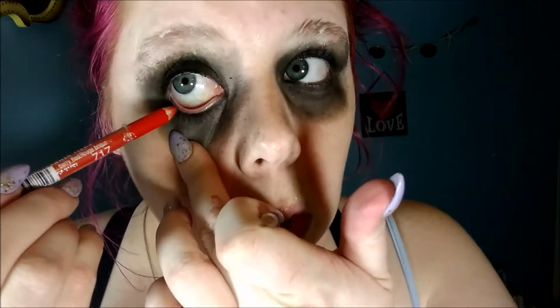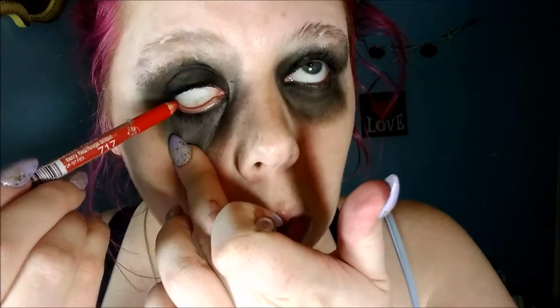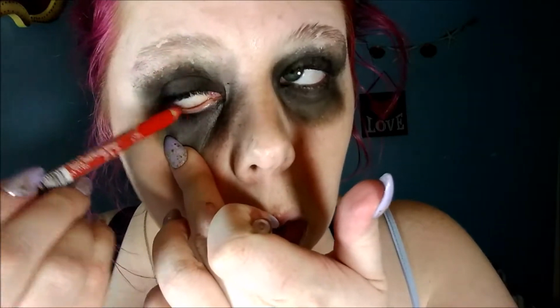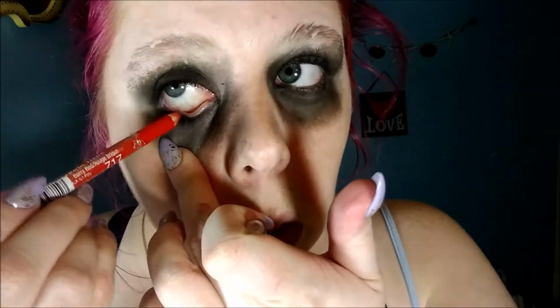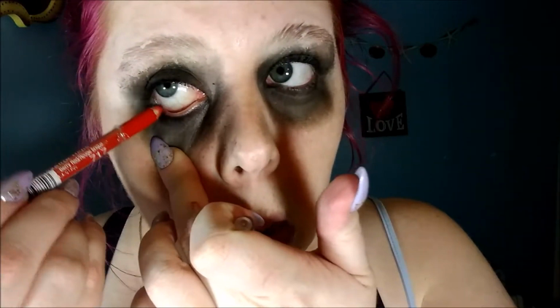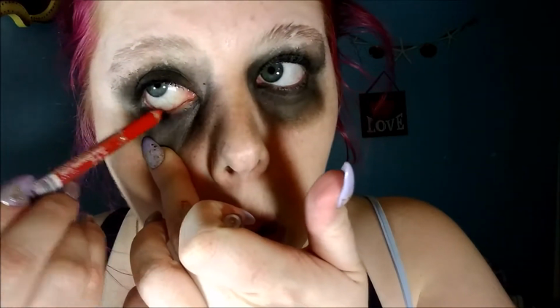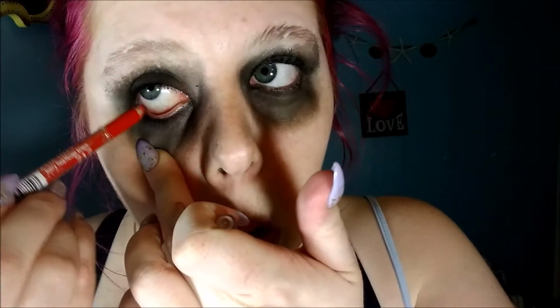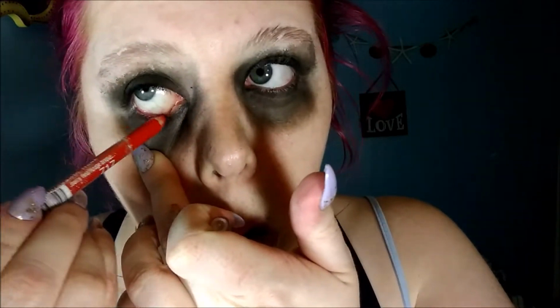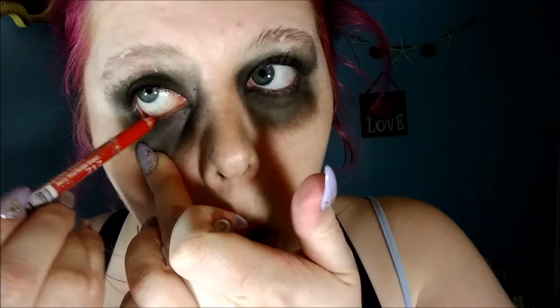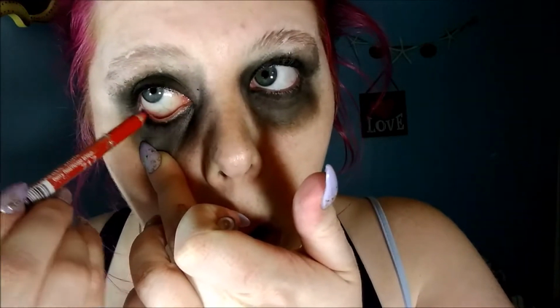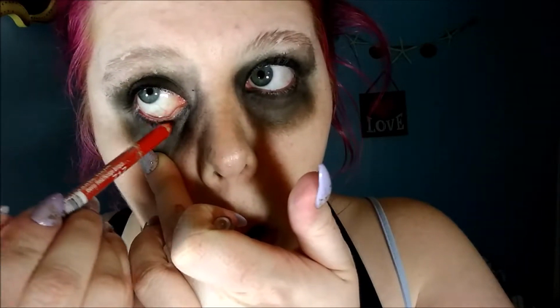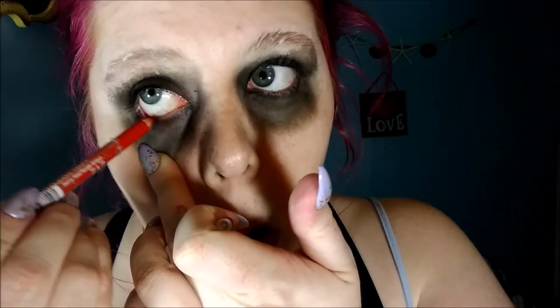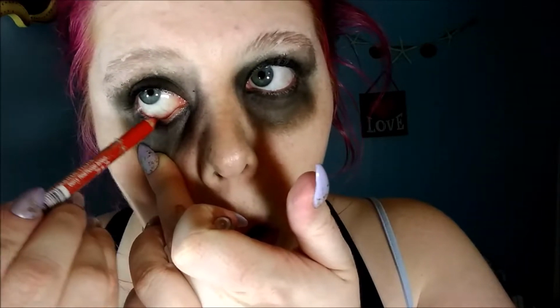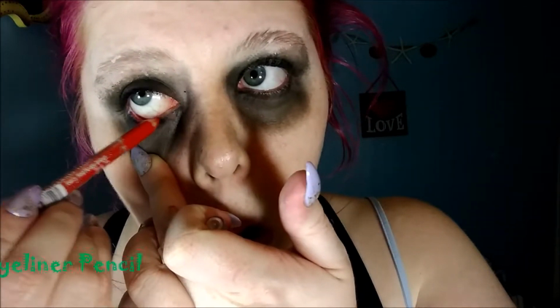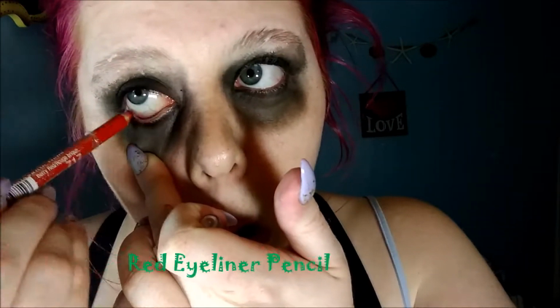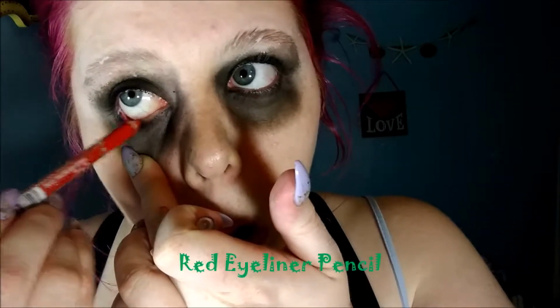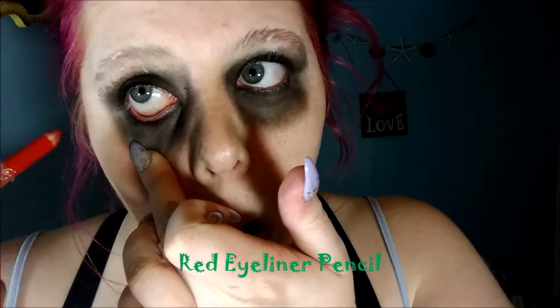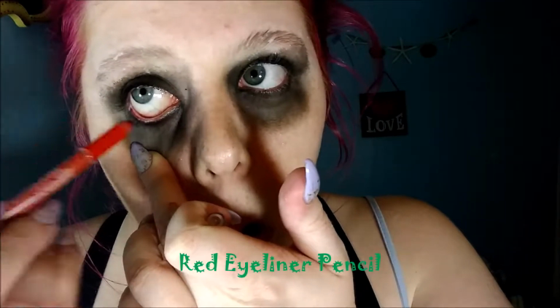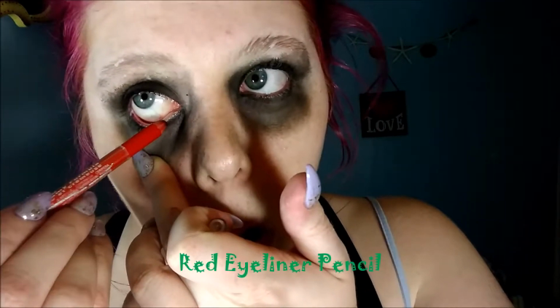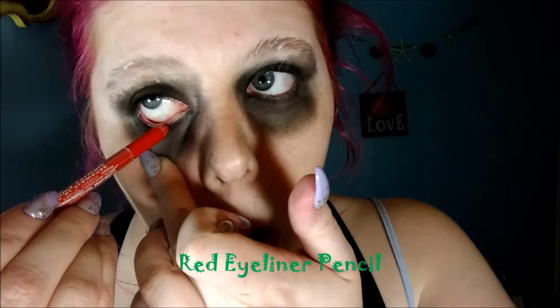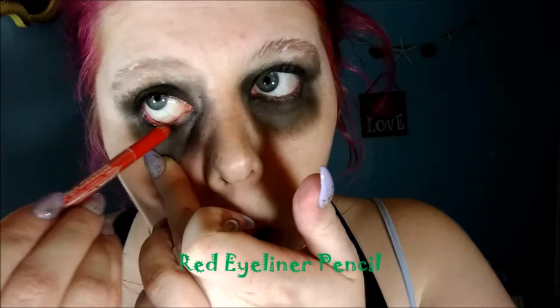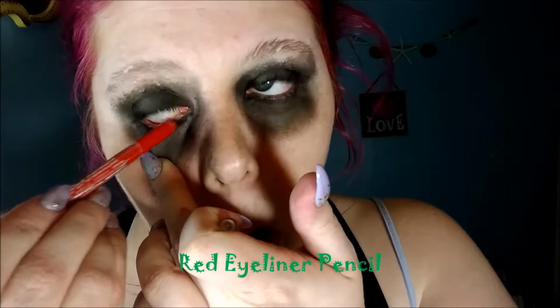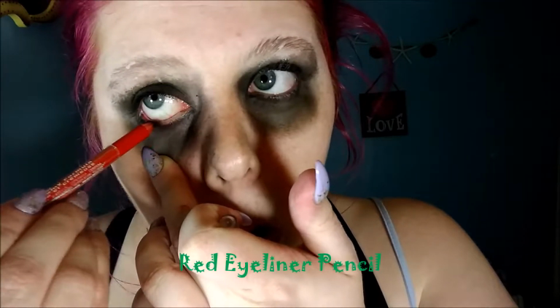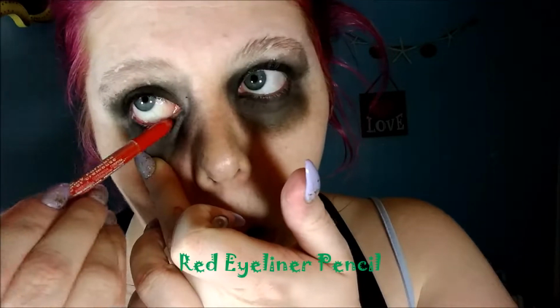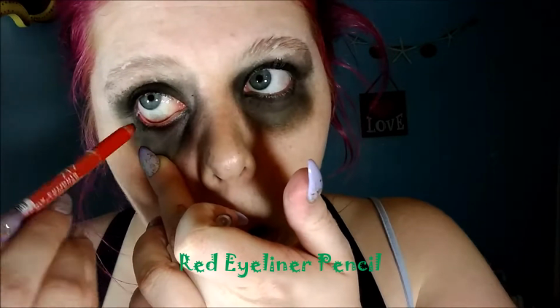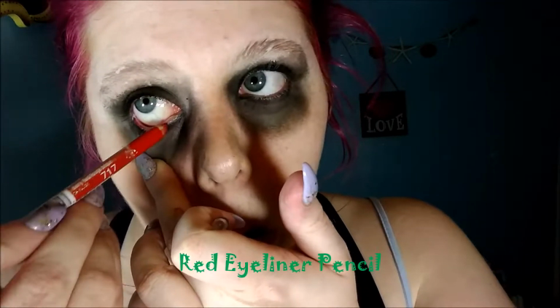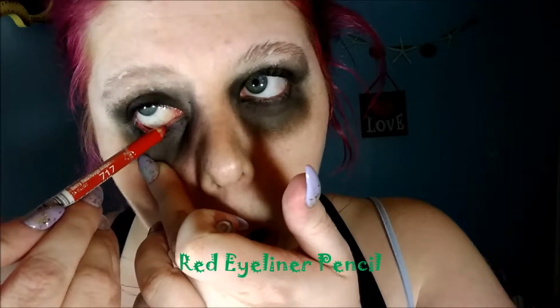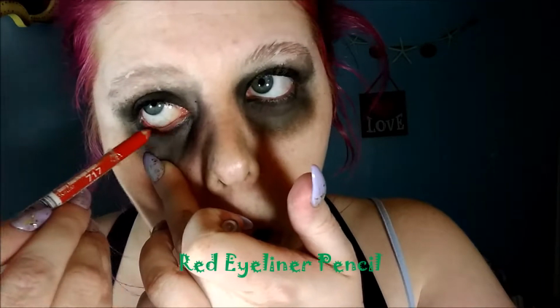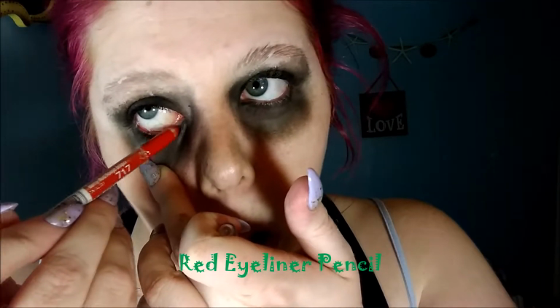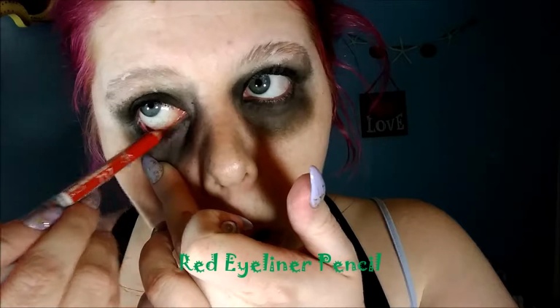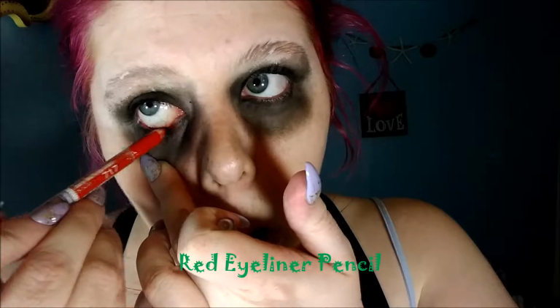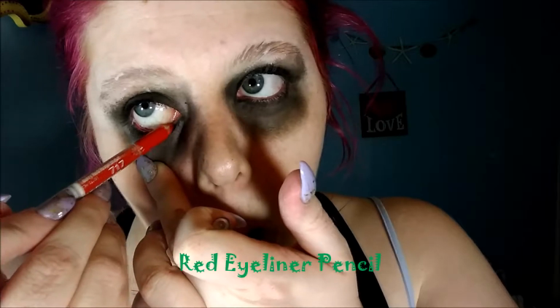Taking a red liner pencil, I'm just going to line the inside of my eyes.